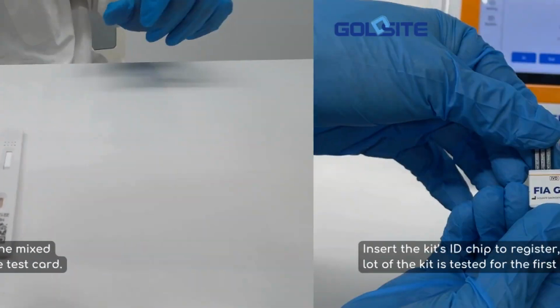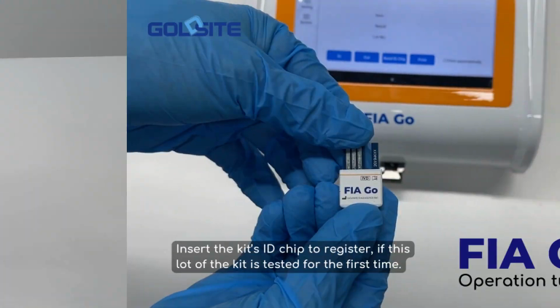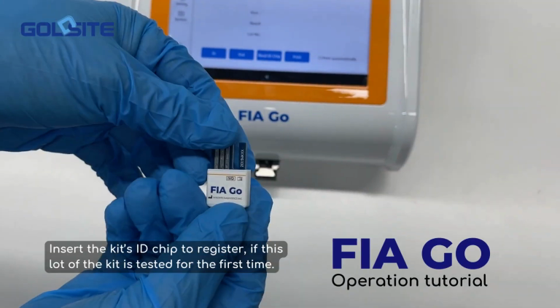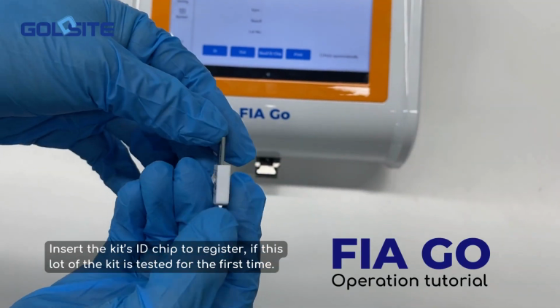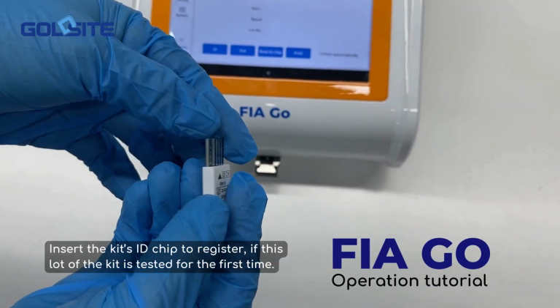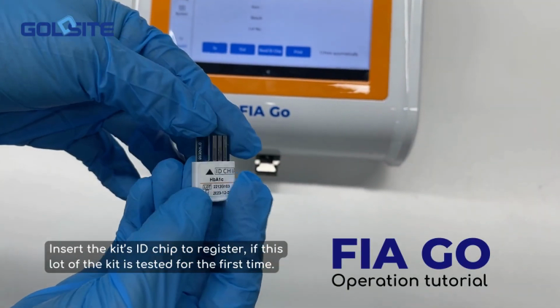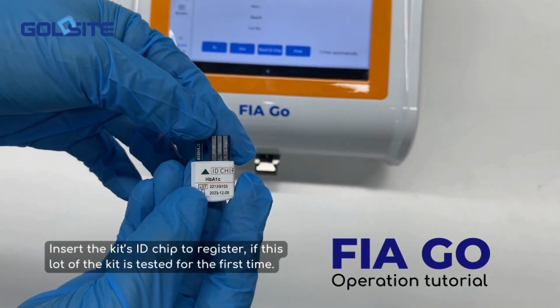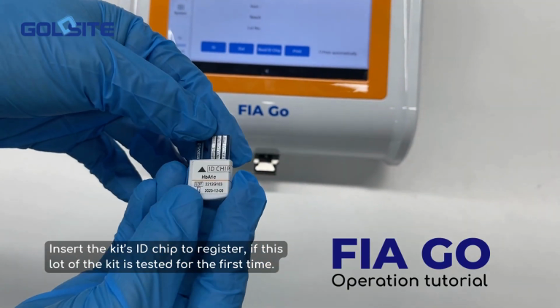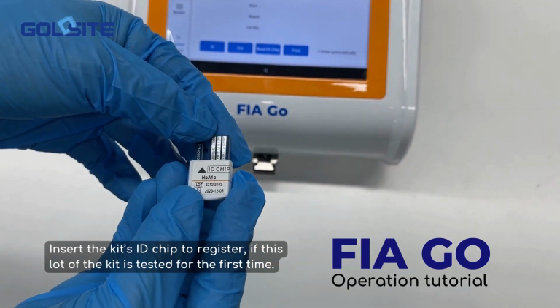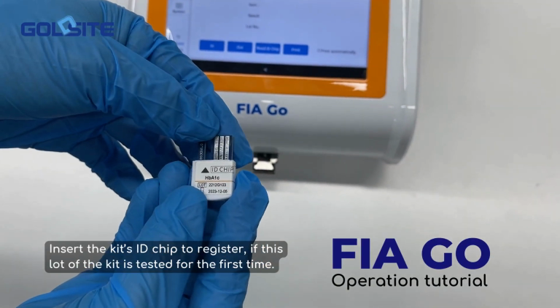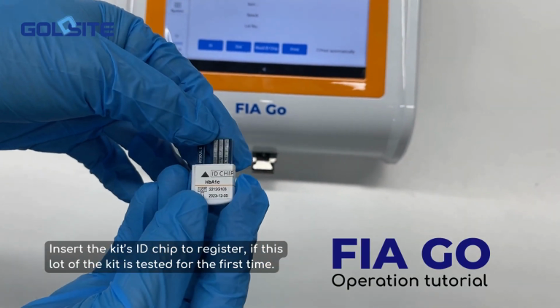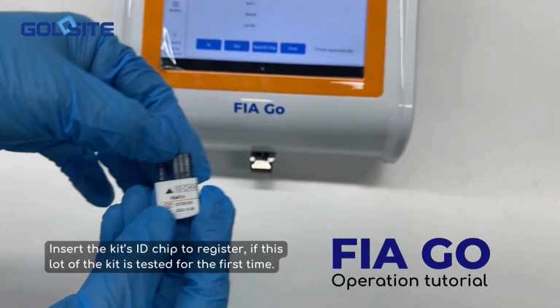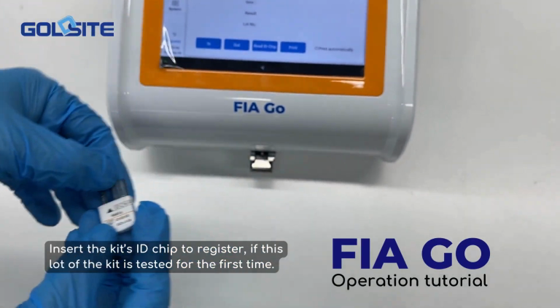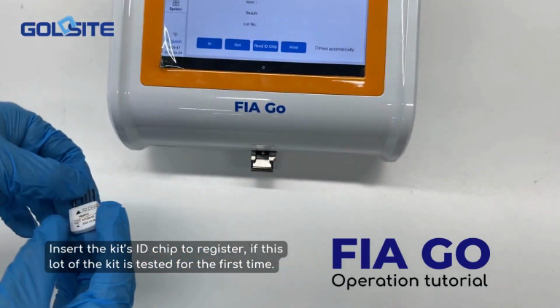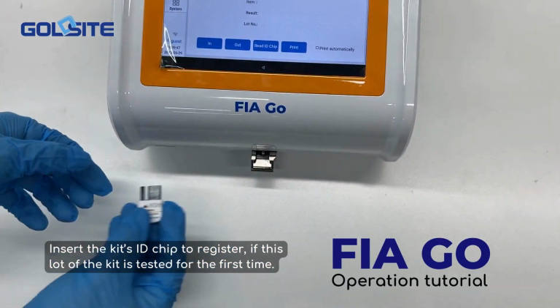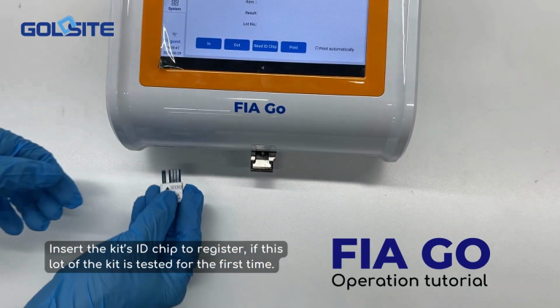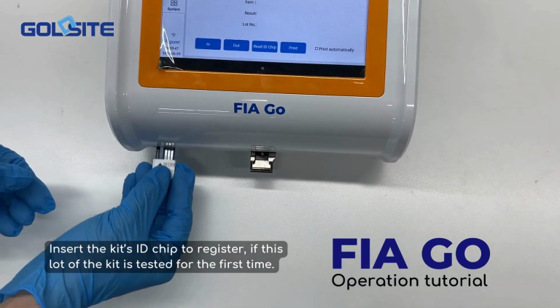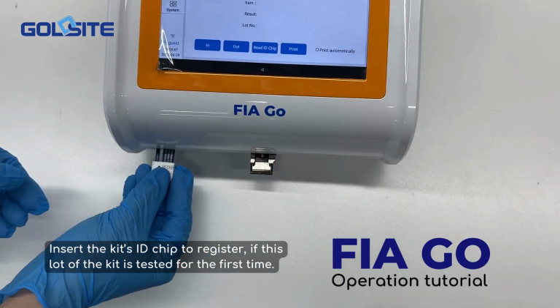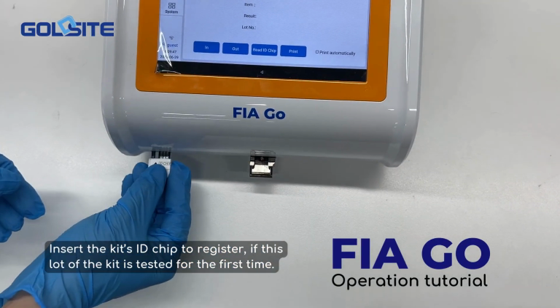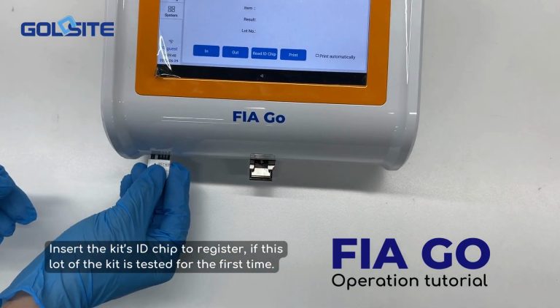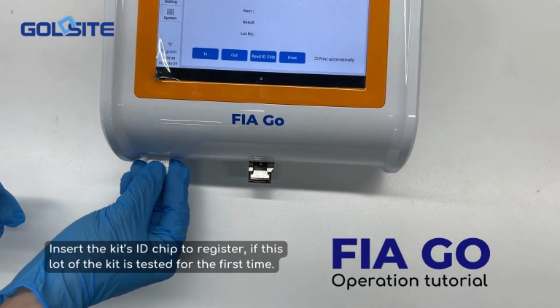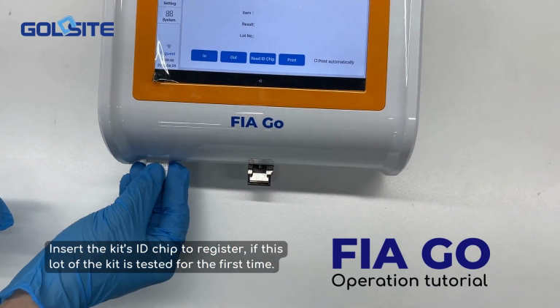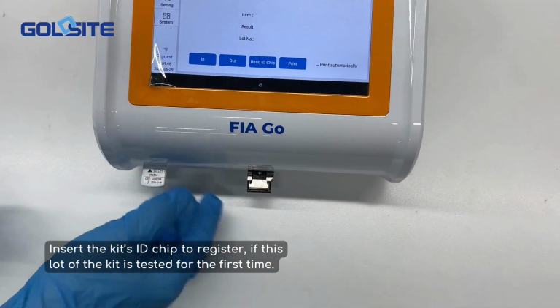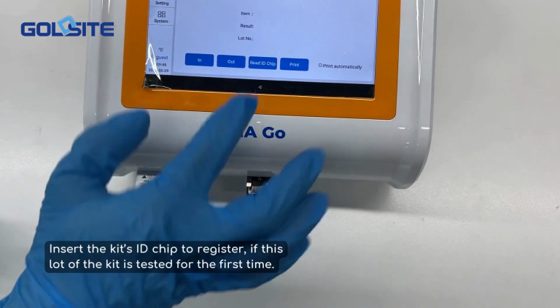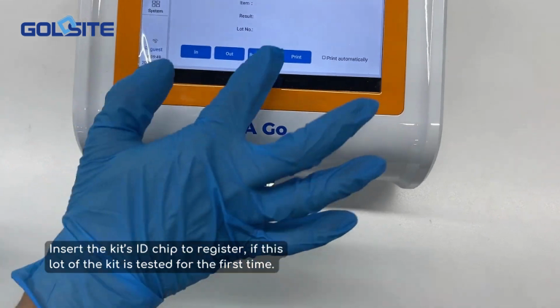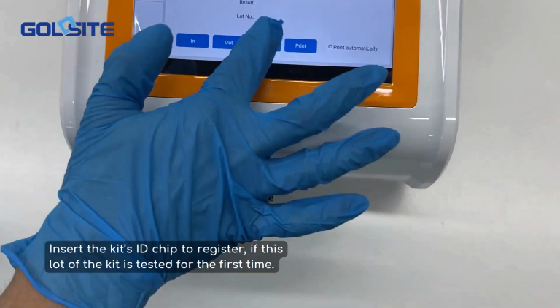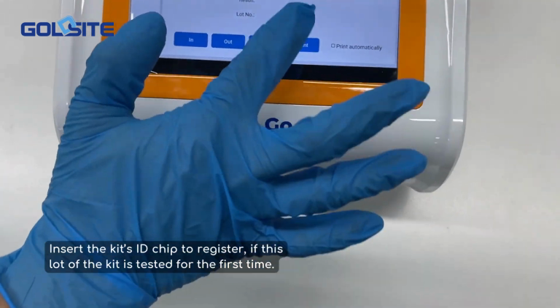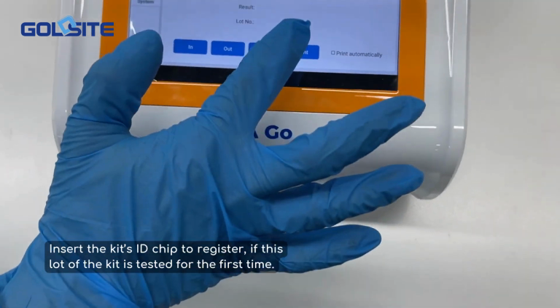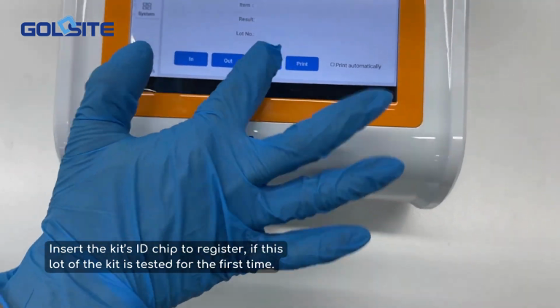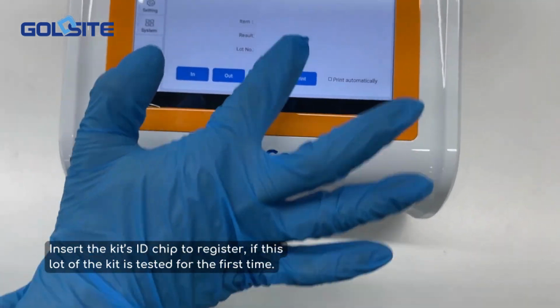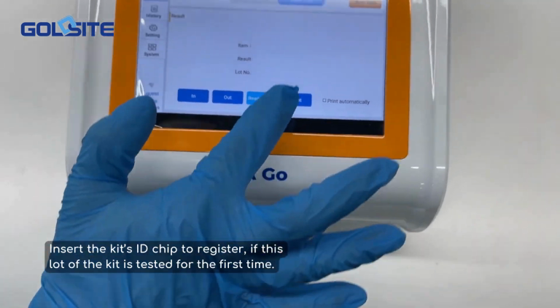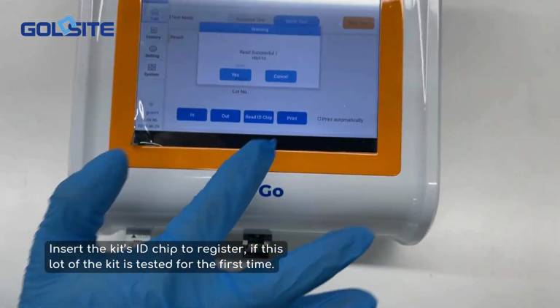Insert the kit's ID chip to register if this lot of the kit is being tested for the first time.